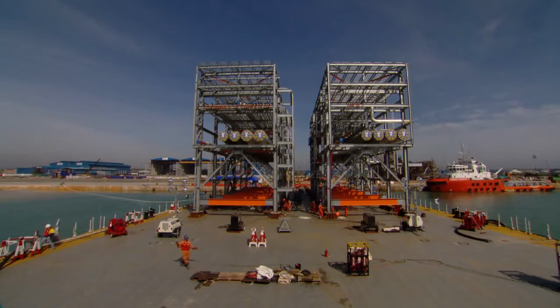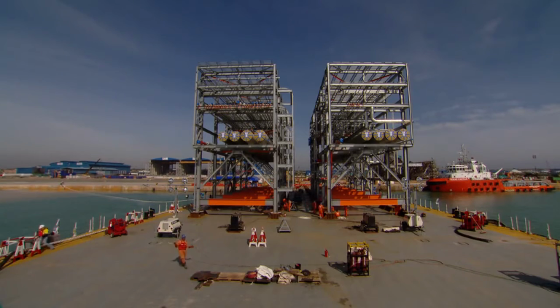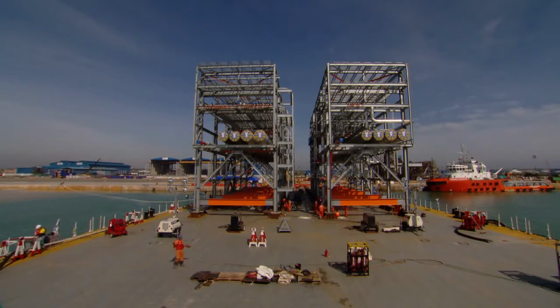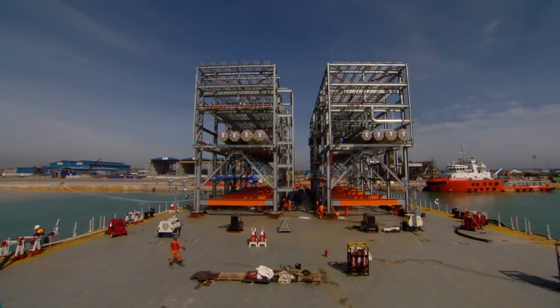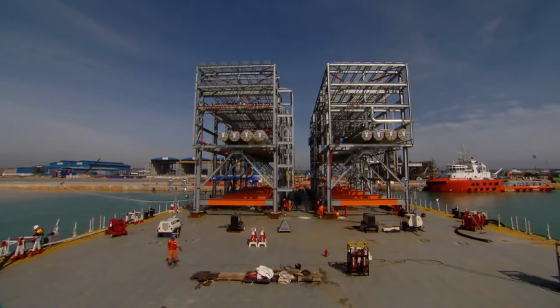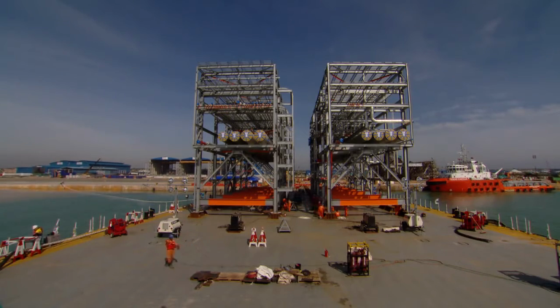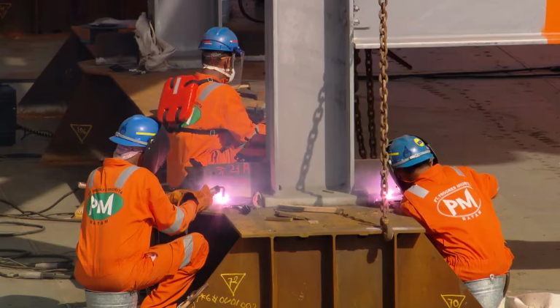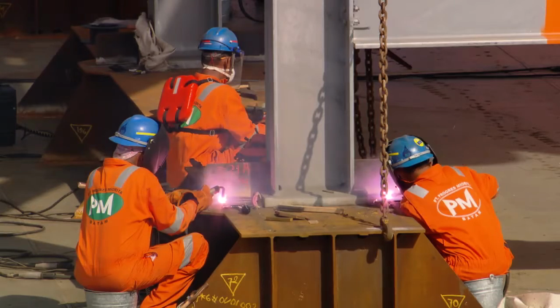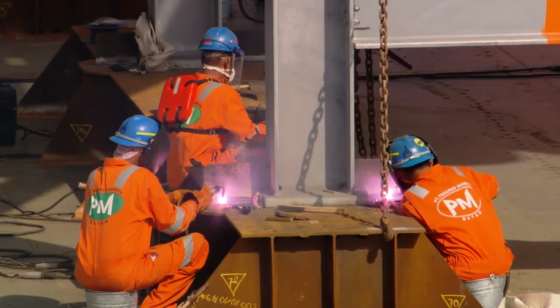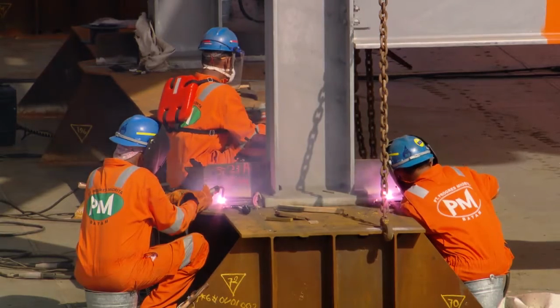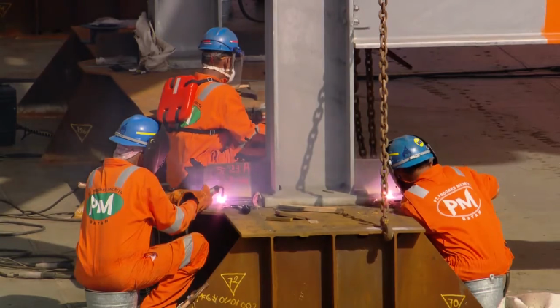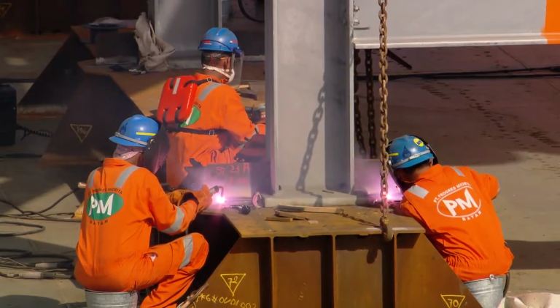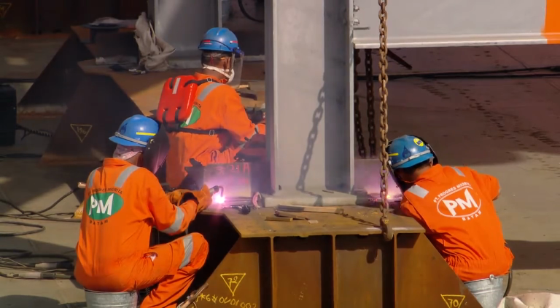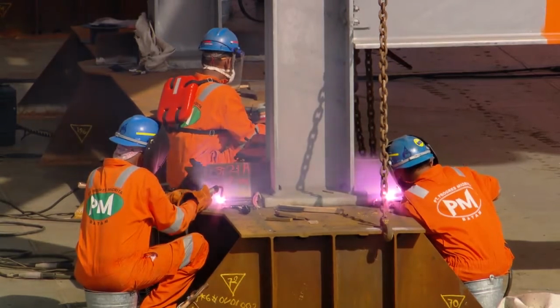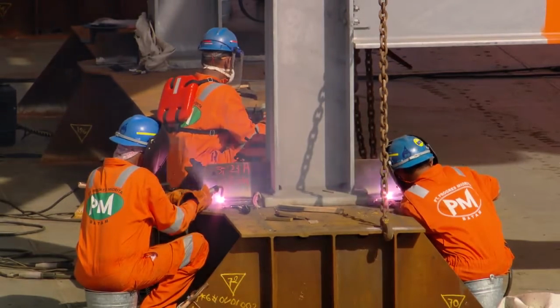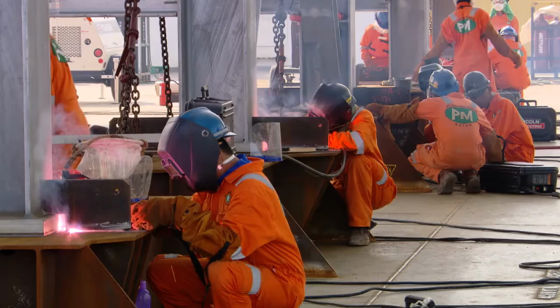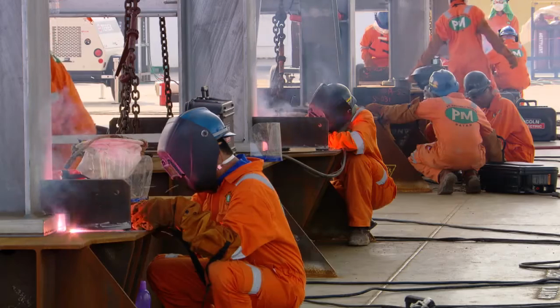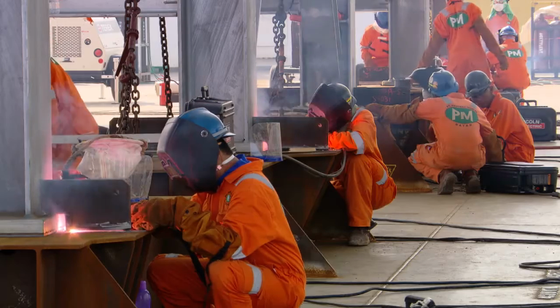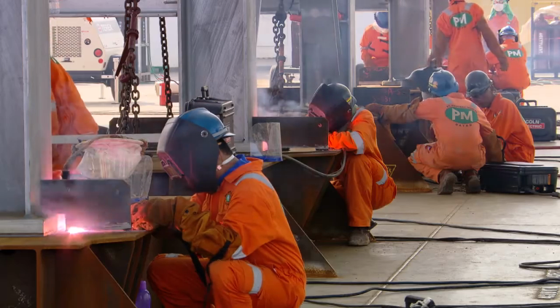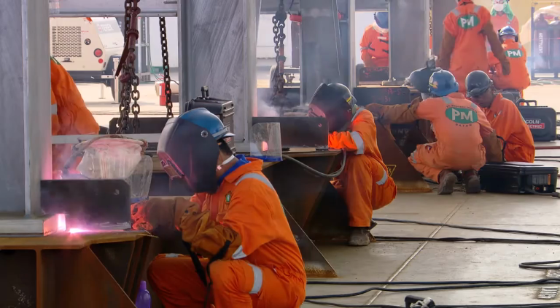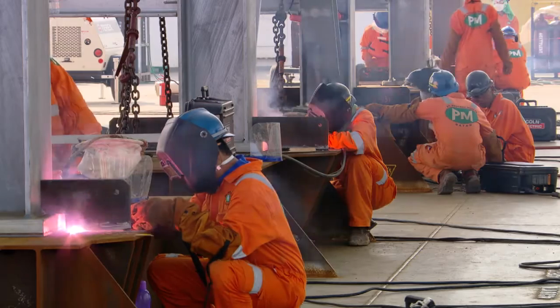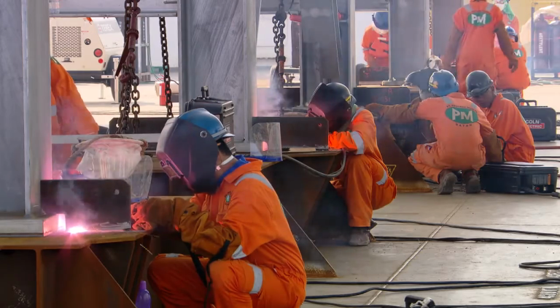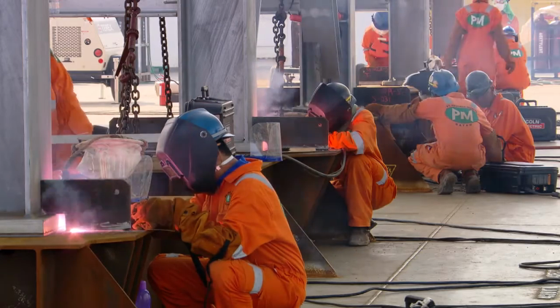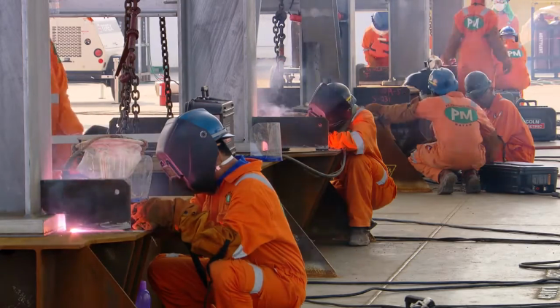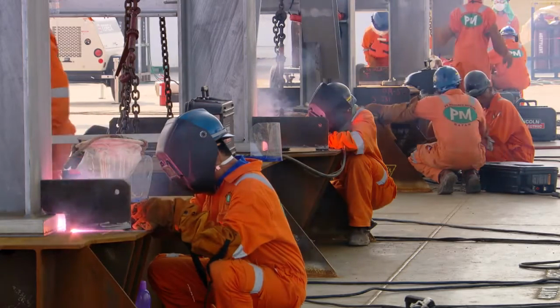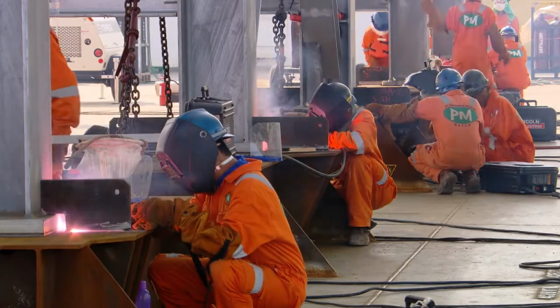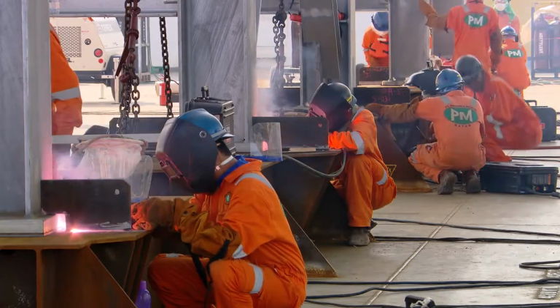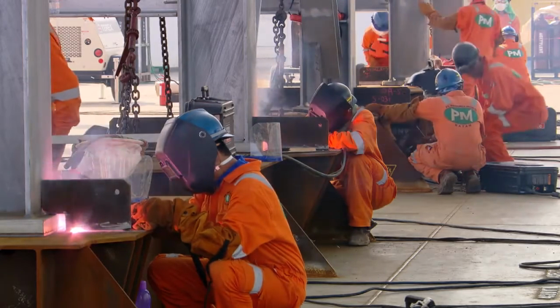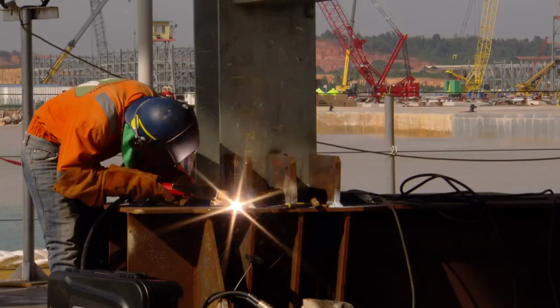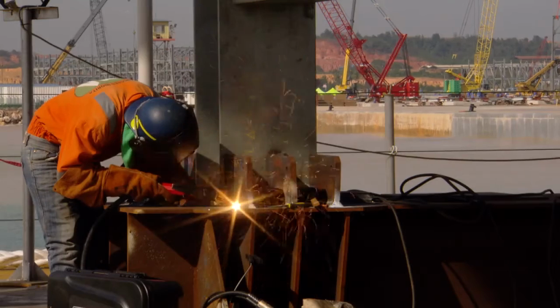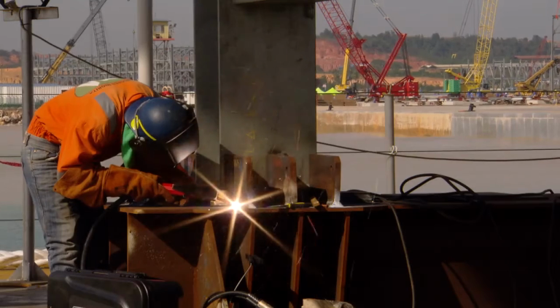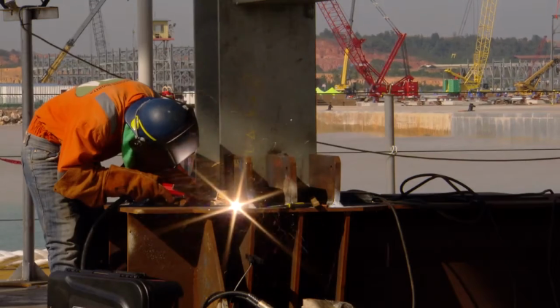At that point it's about two shifts of welders around the clock for 24 hours to weld out all the sea-fastening clips on one module.